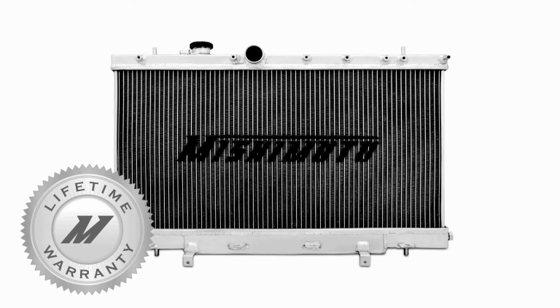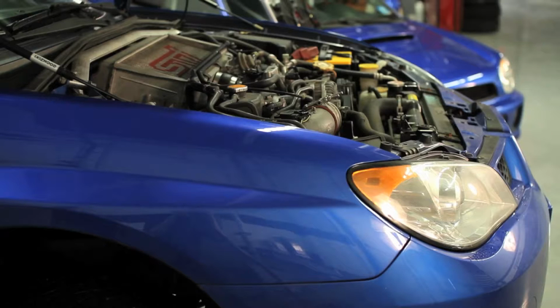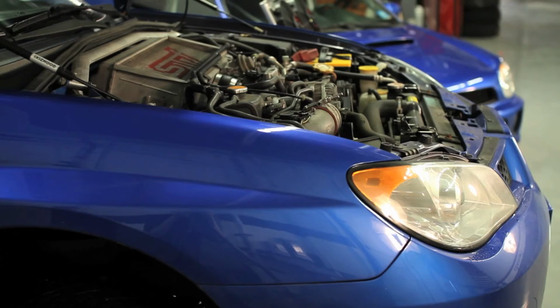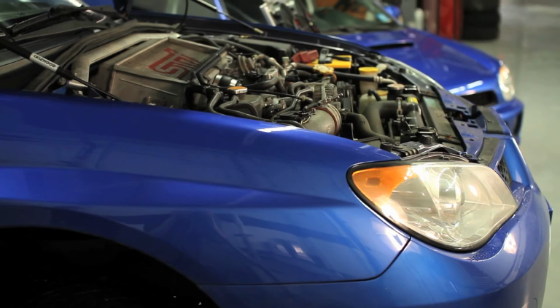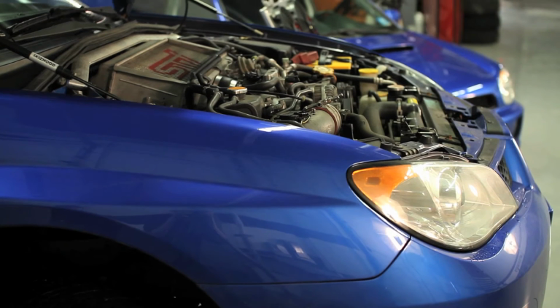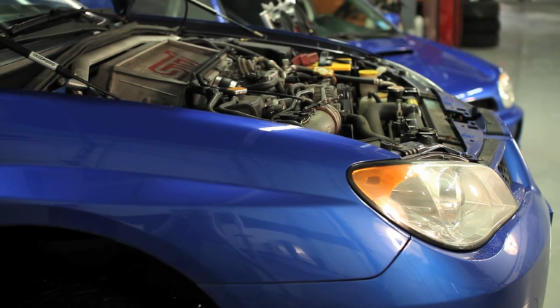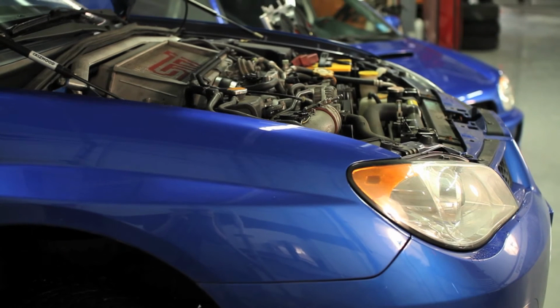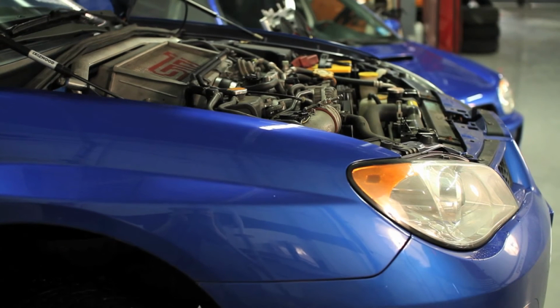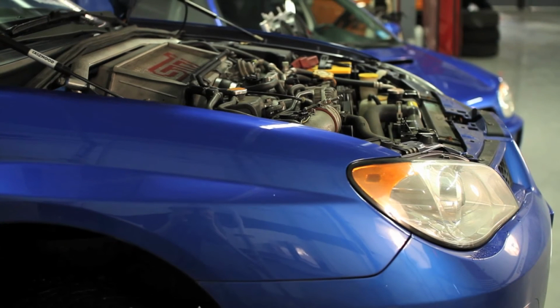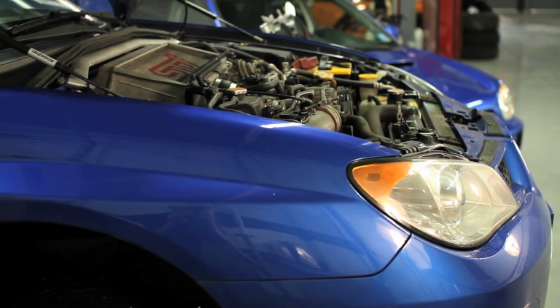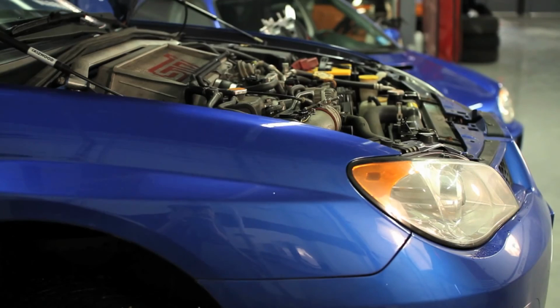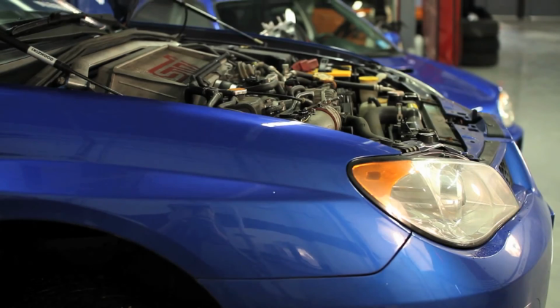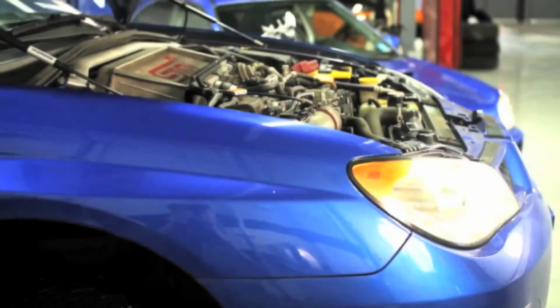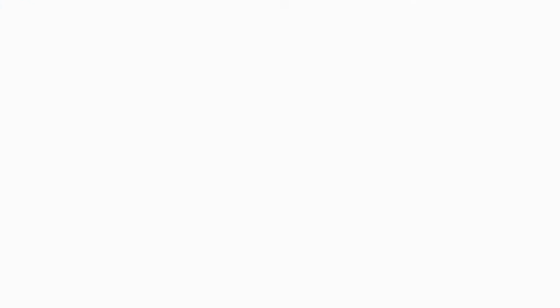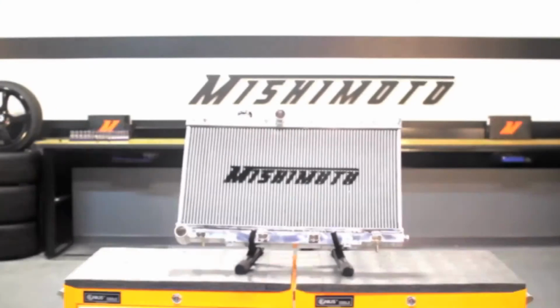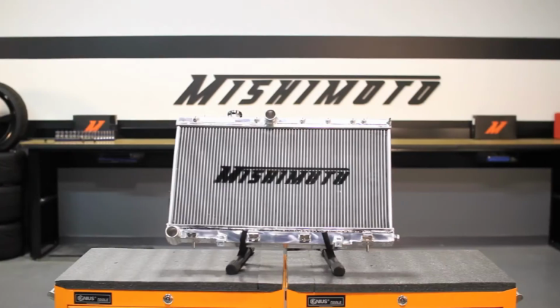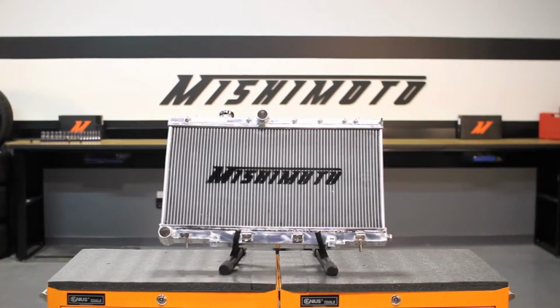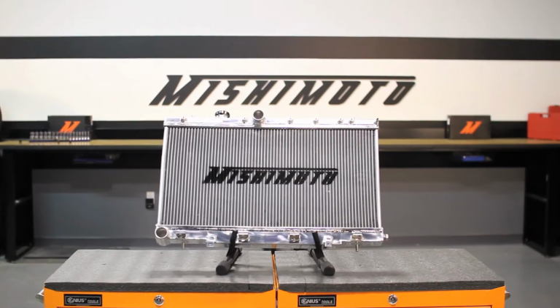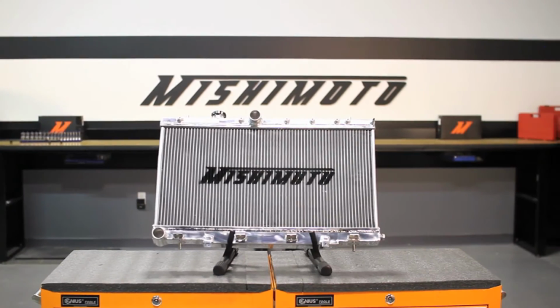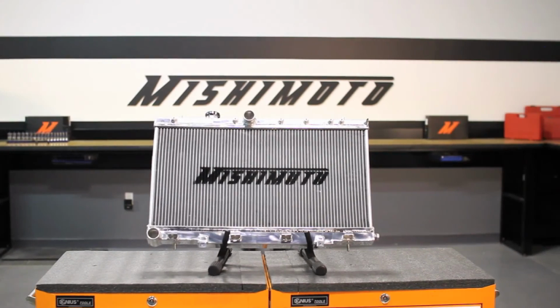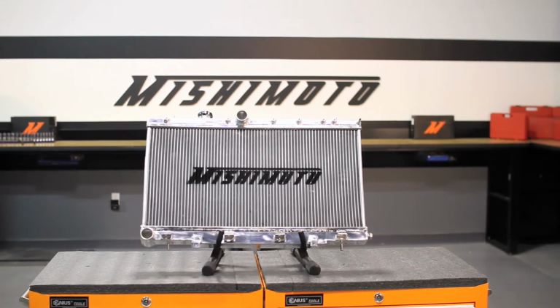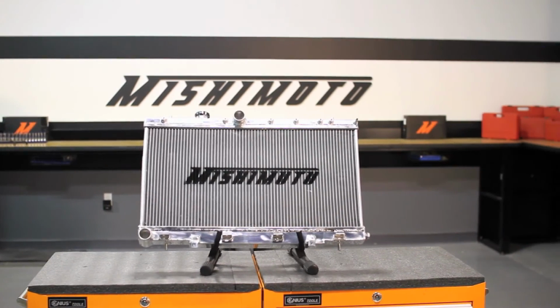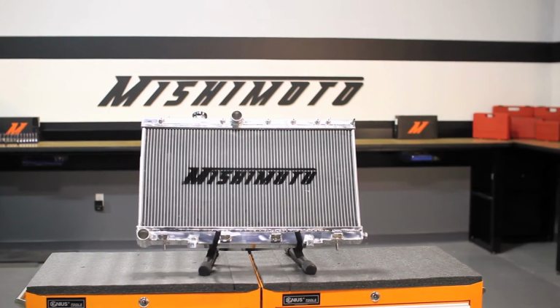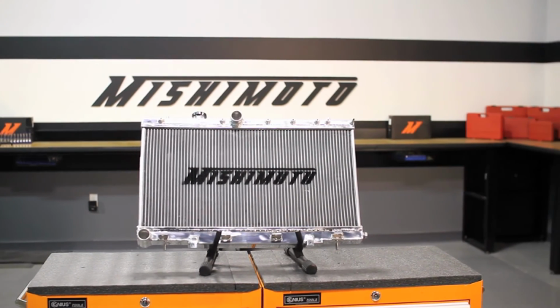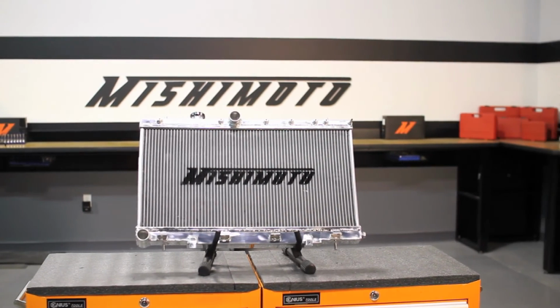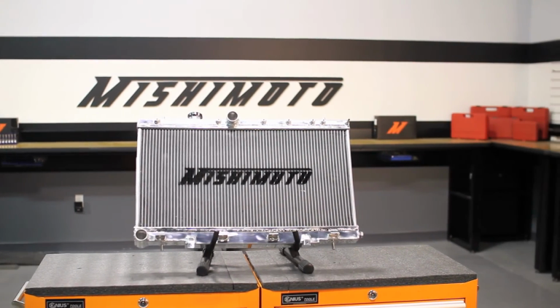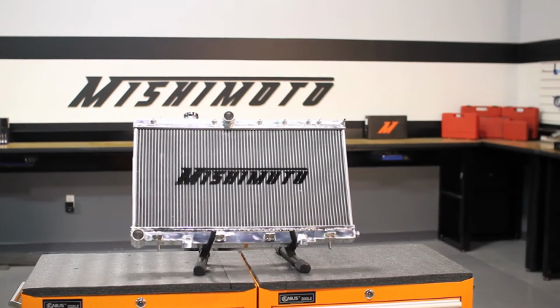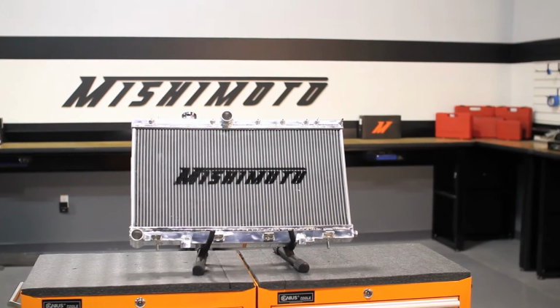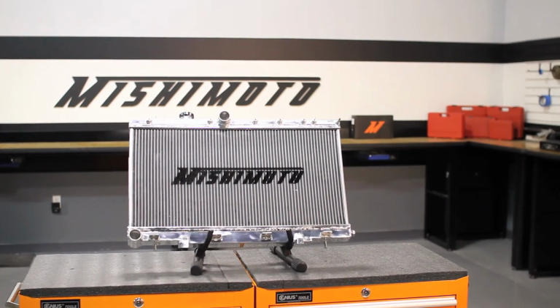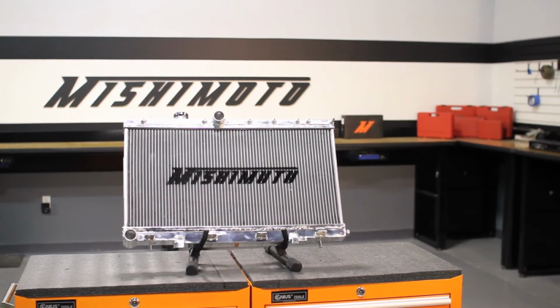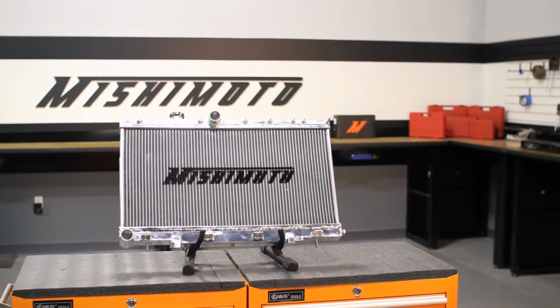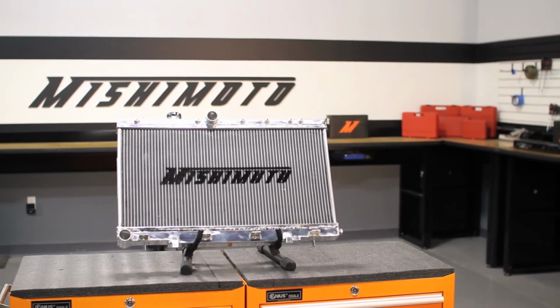So if you want to help your Subaru WRX or STI push the limits, then you need the Mishimoto Performance Aluminum Radiator.